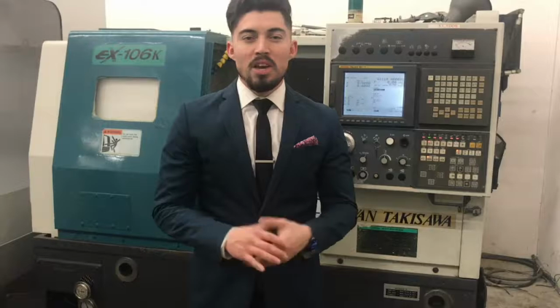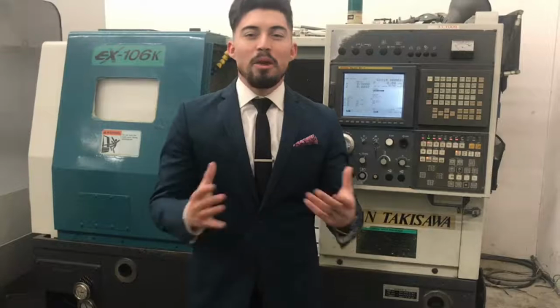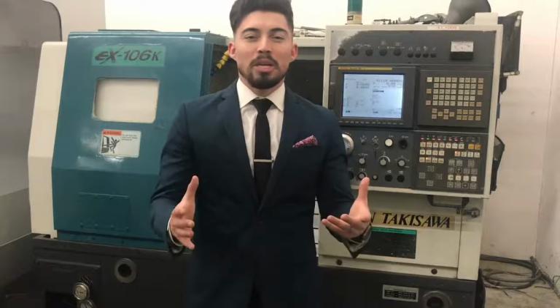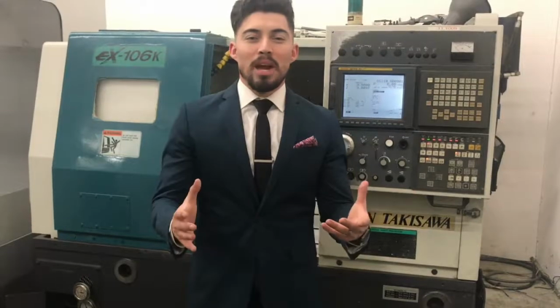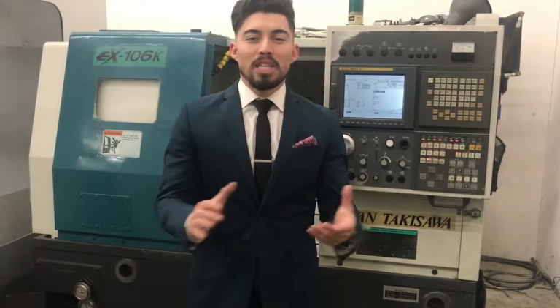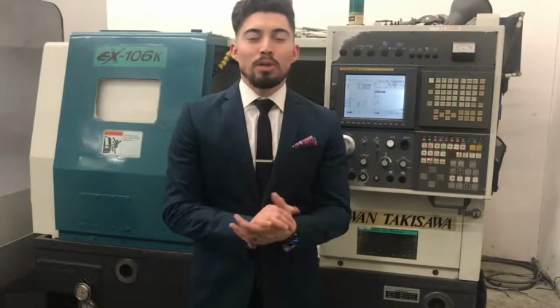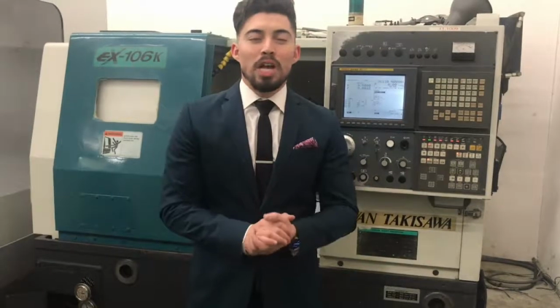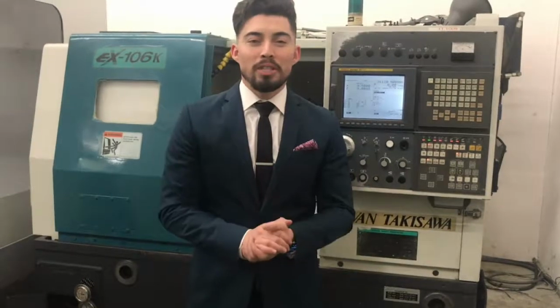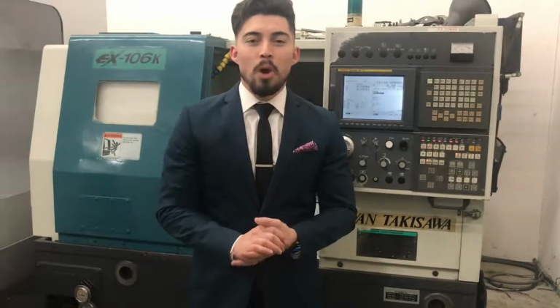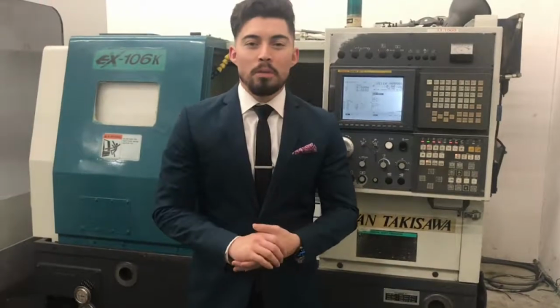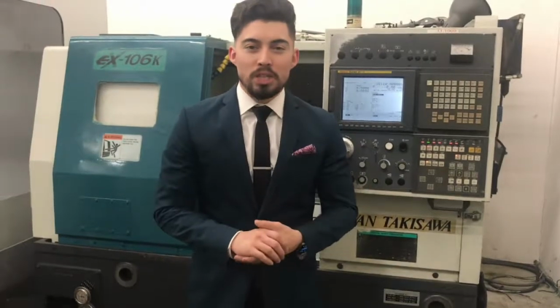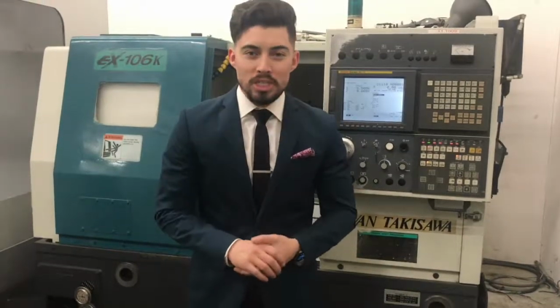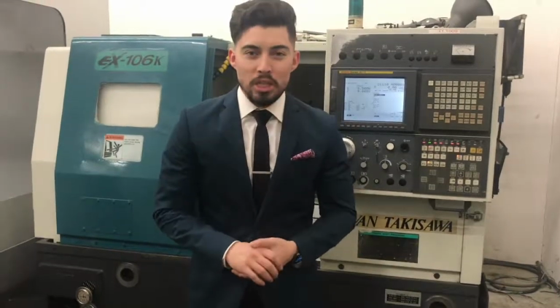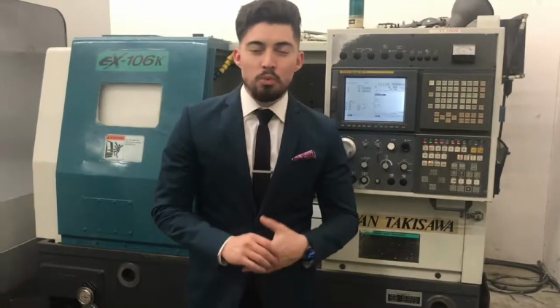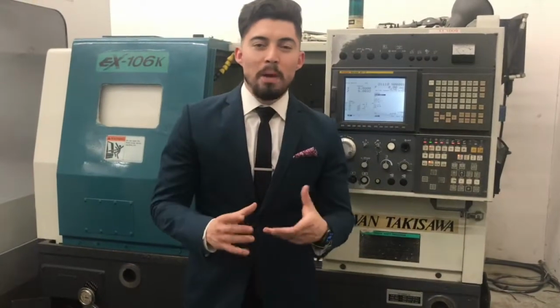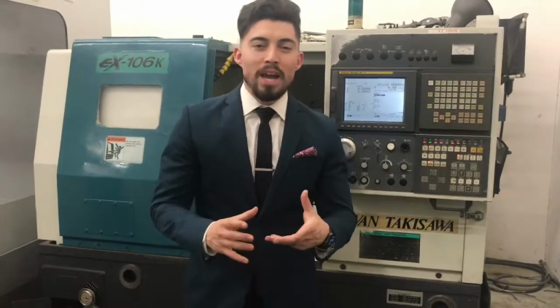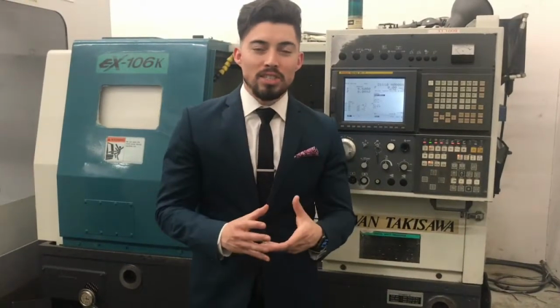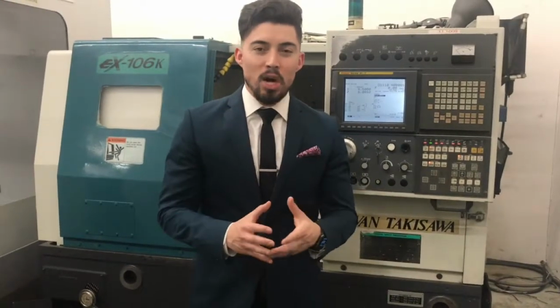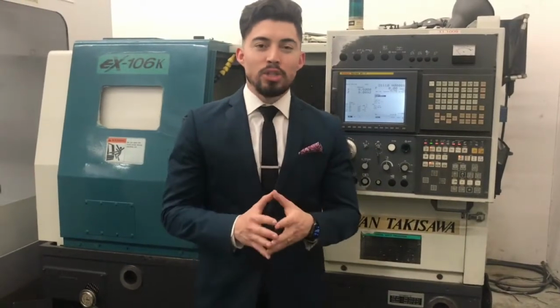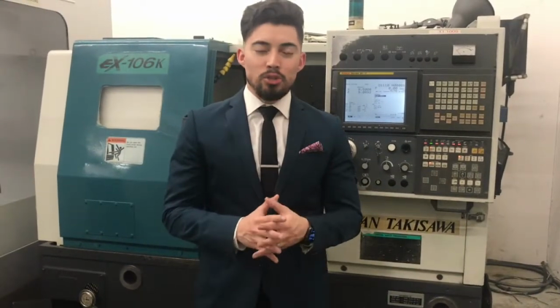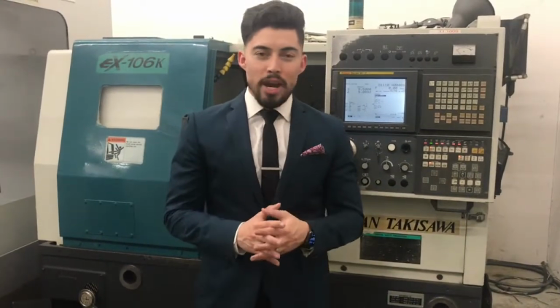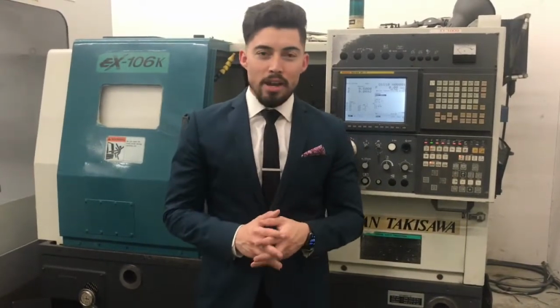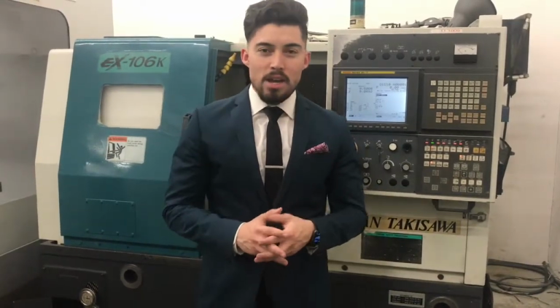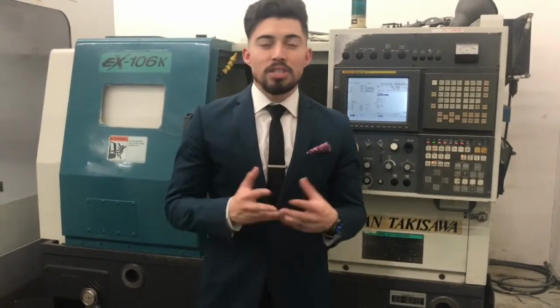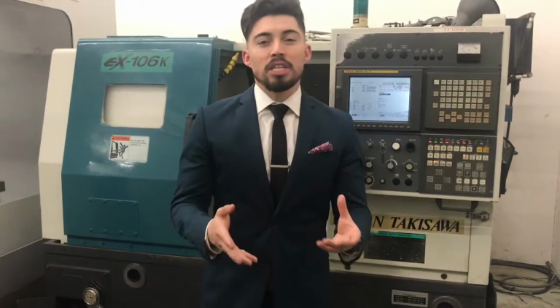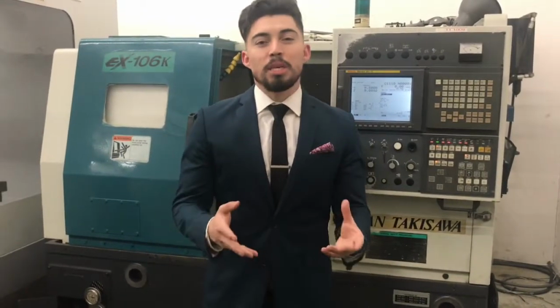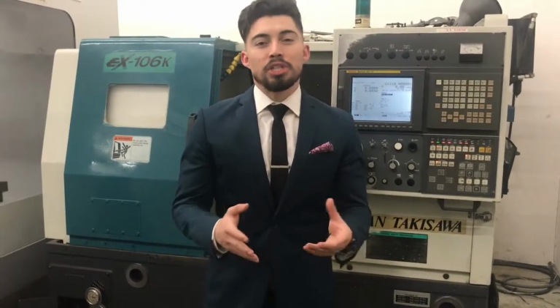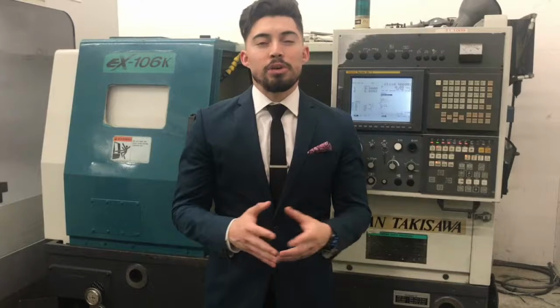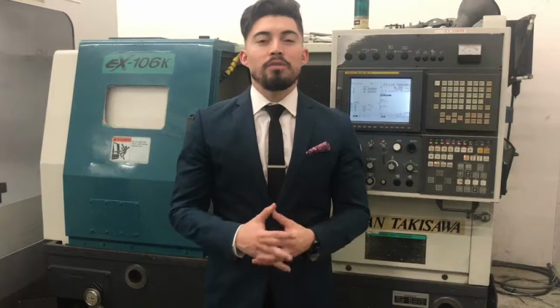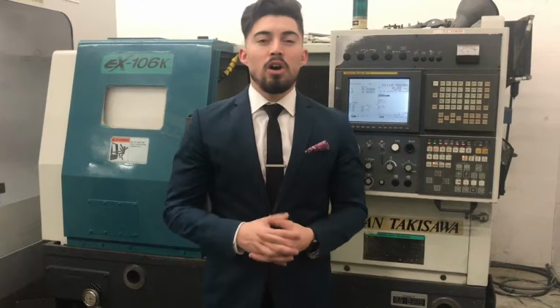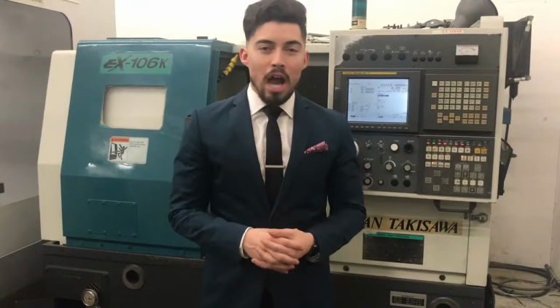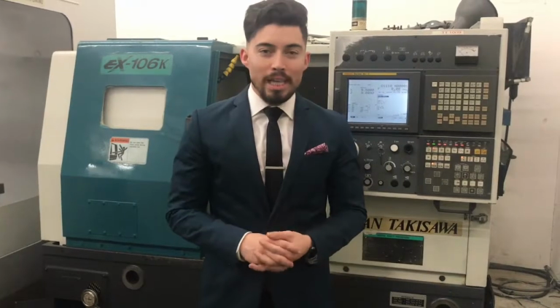Hey, what's up guys? I'm Joe Chavez. Welcome to Machine Station where we buy, sell, and trade CNC machinery of all kind.